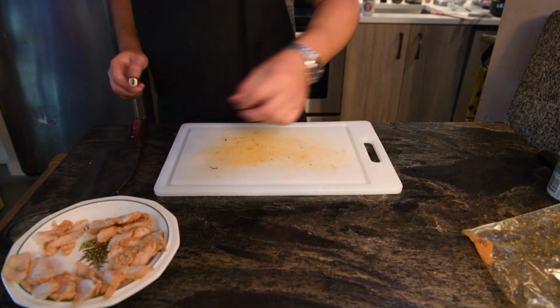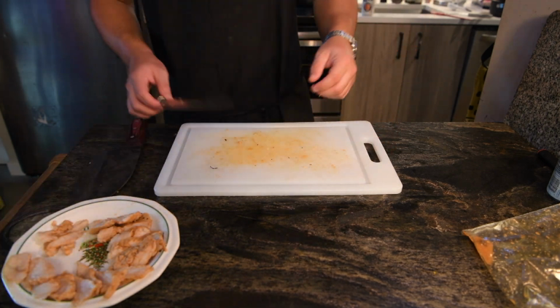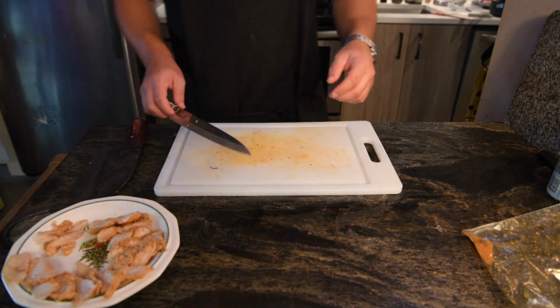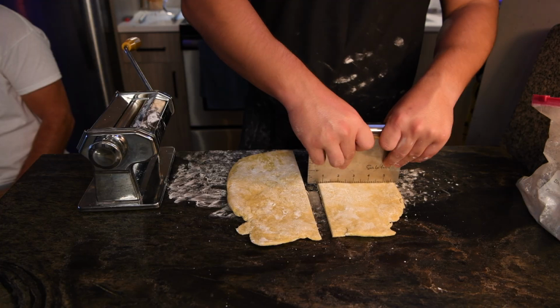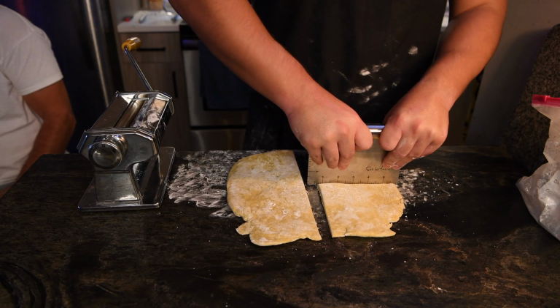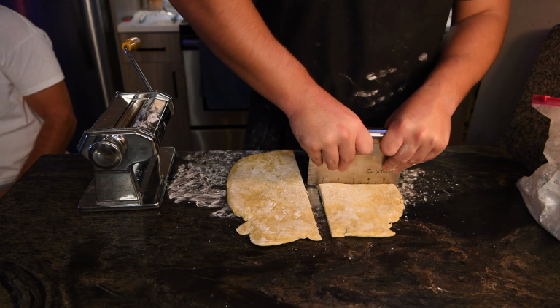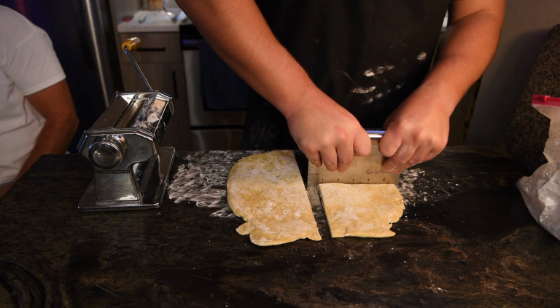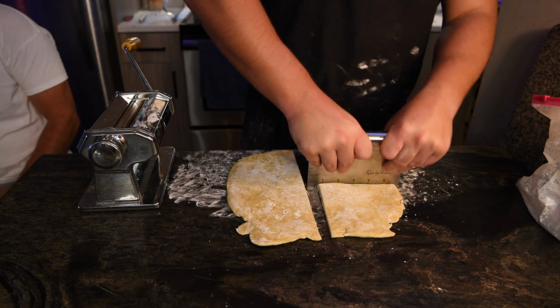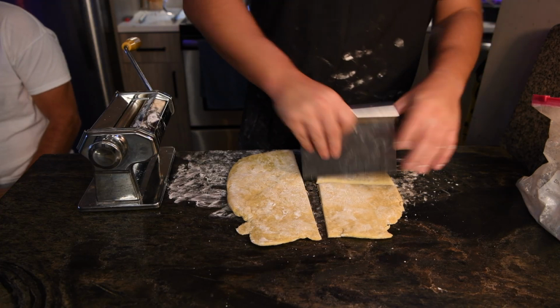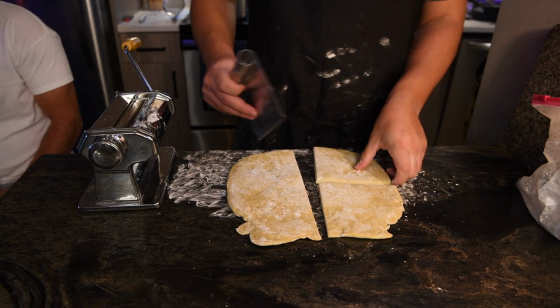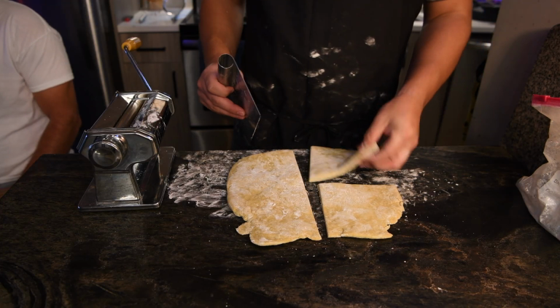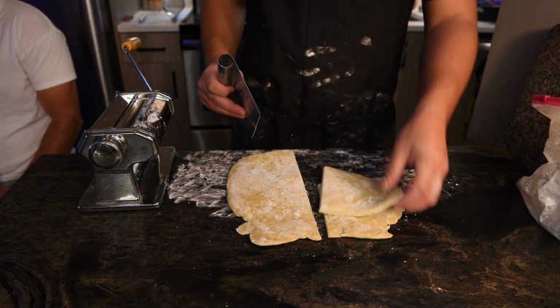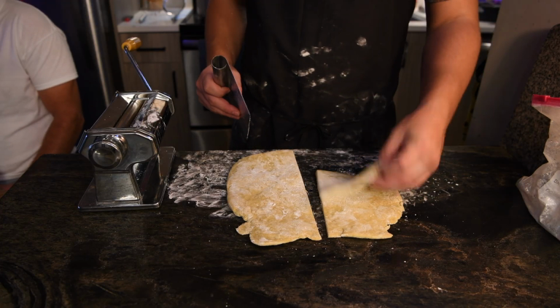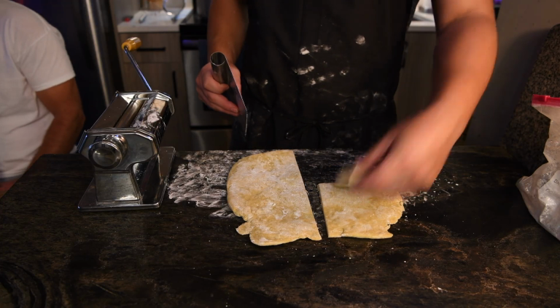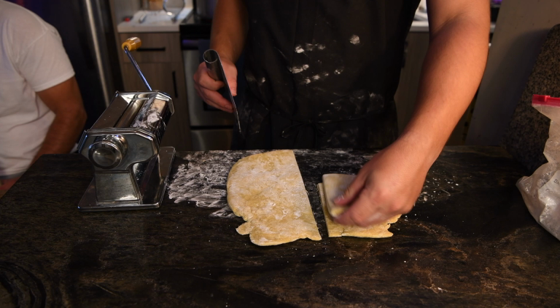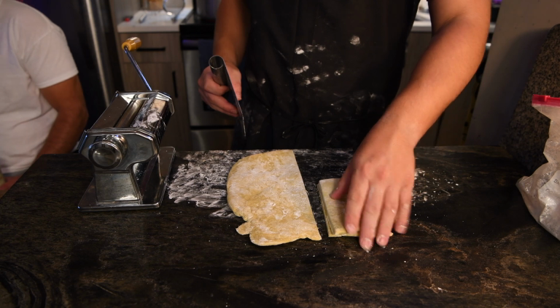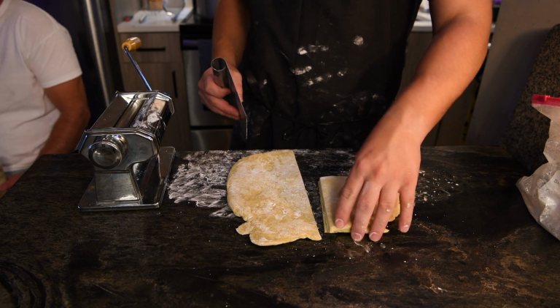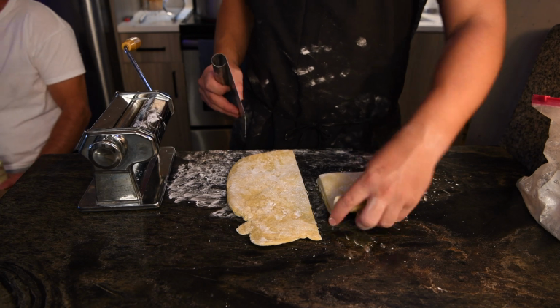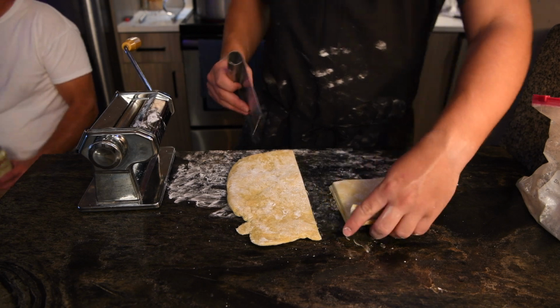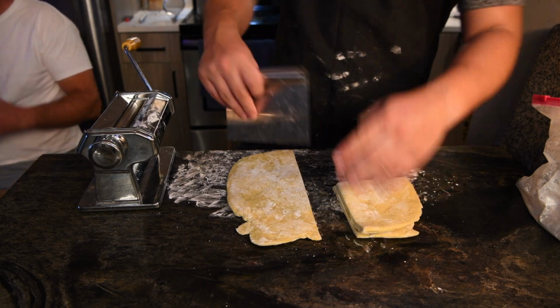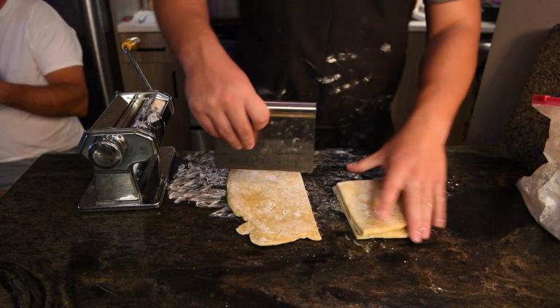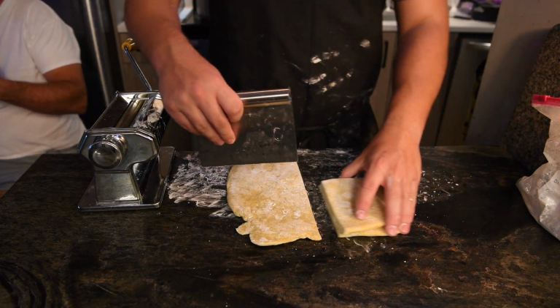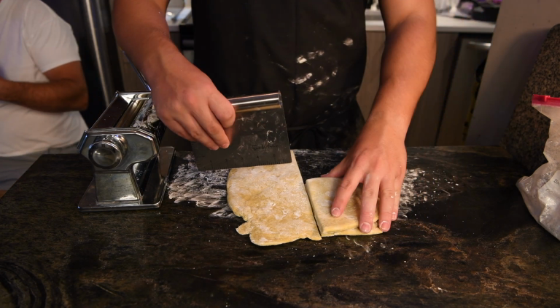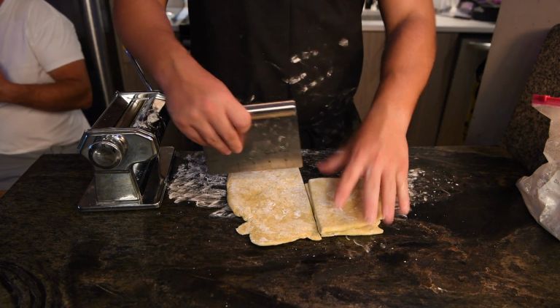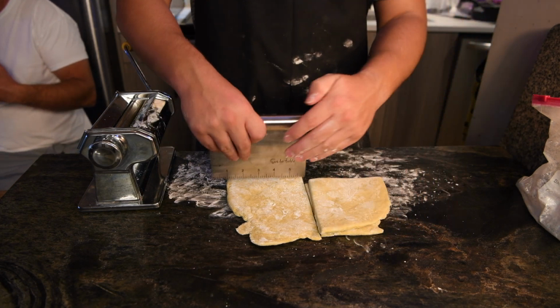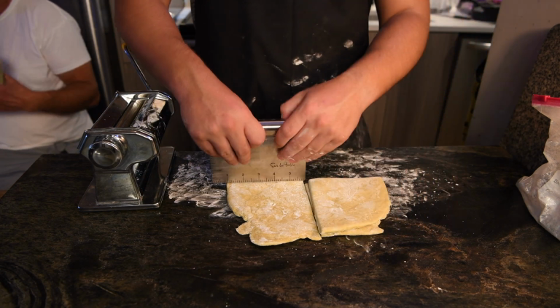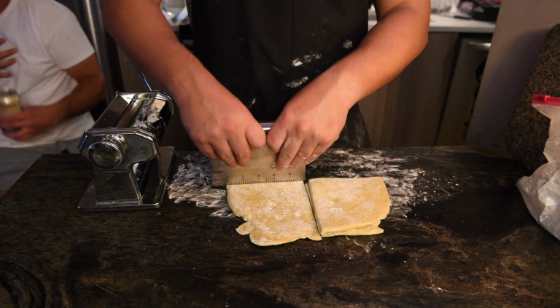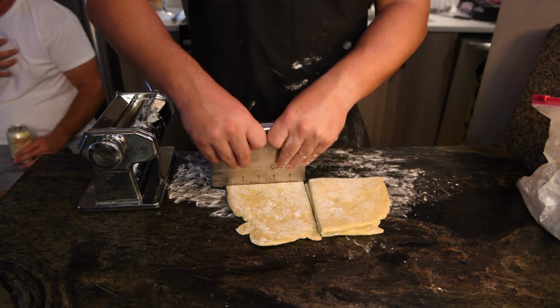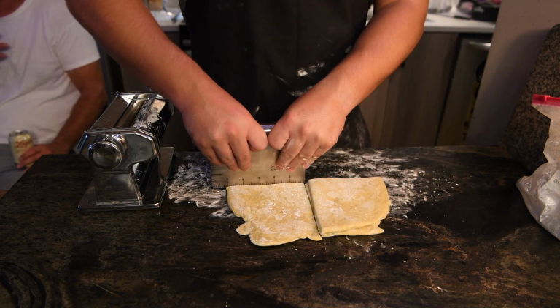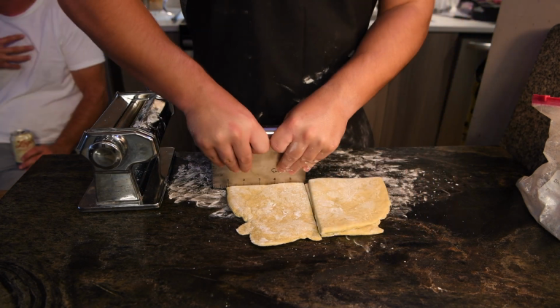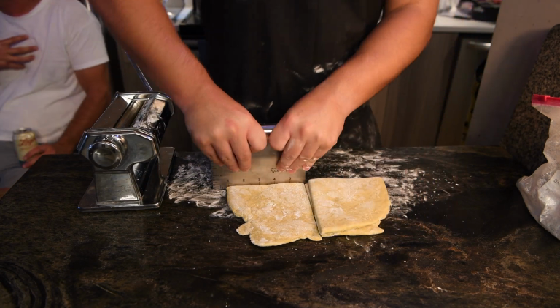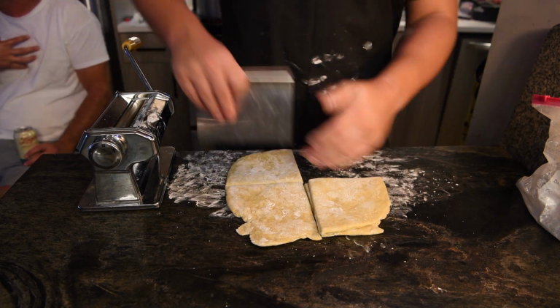I felt like I had to do some hand-cut noodles for this bowl to match the ruggedness.